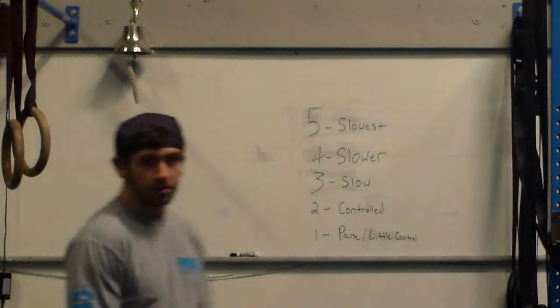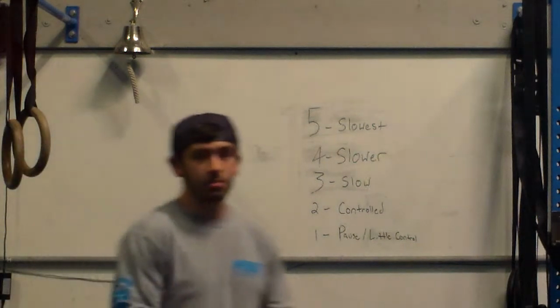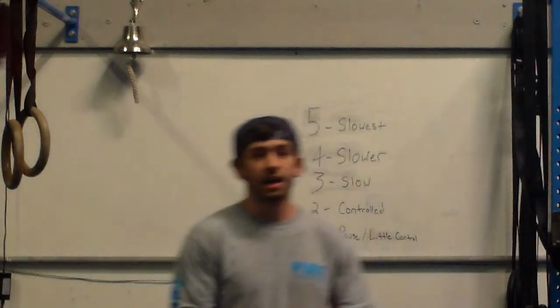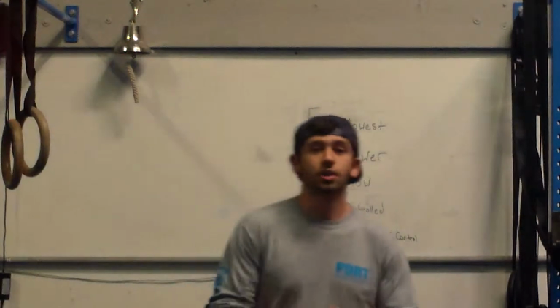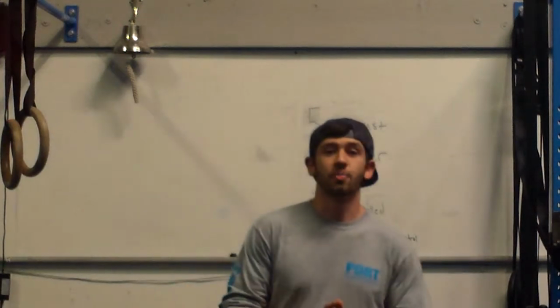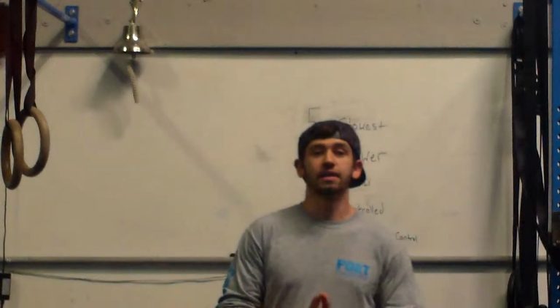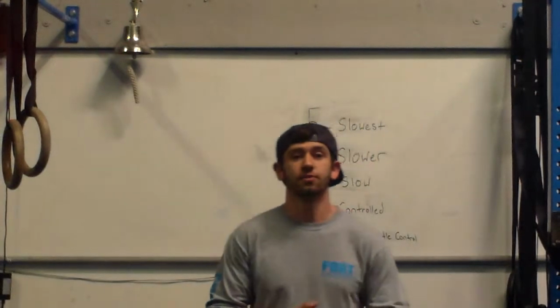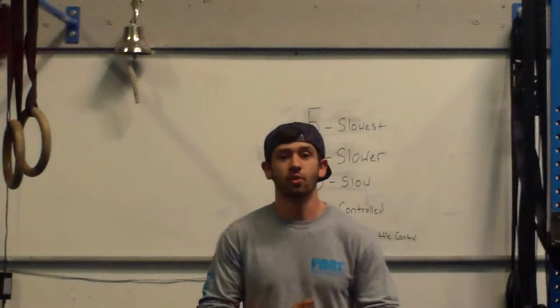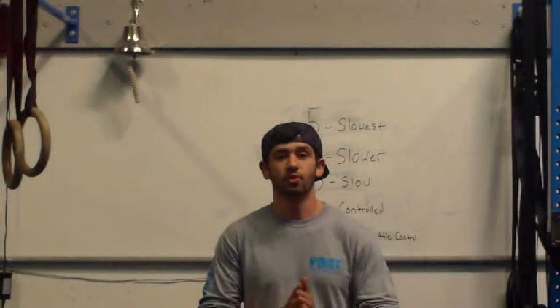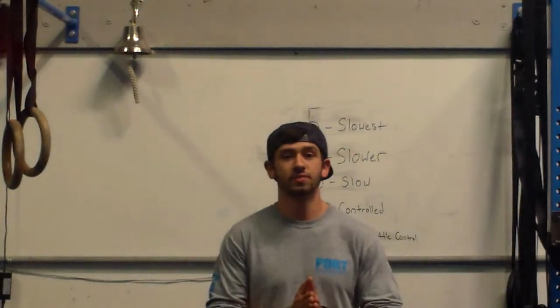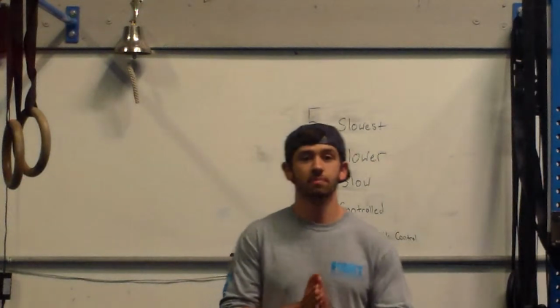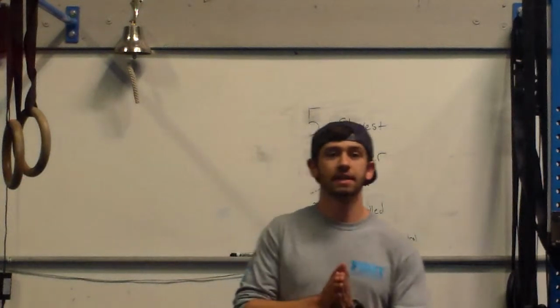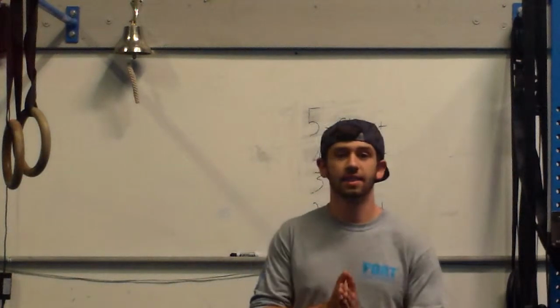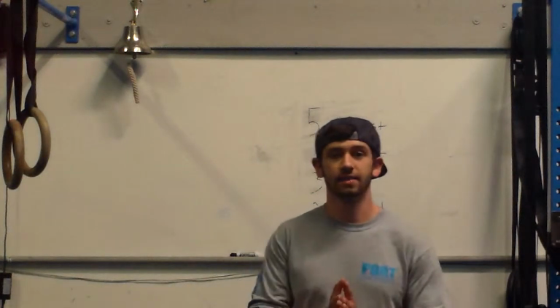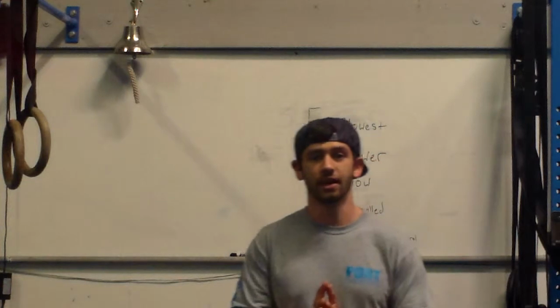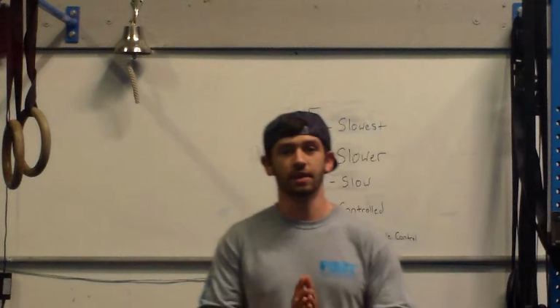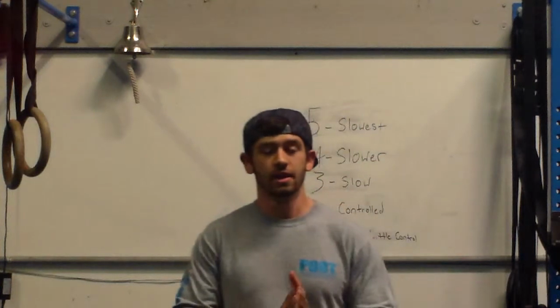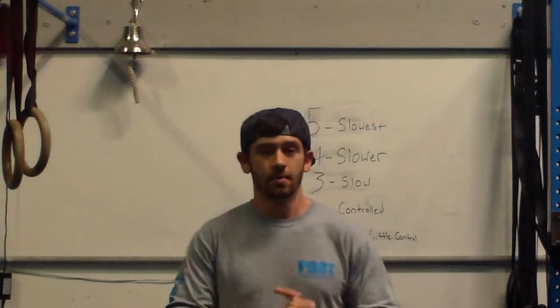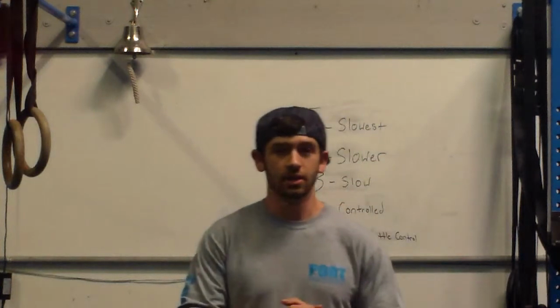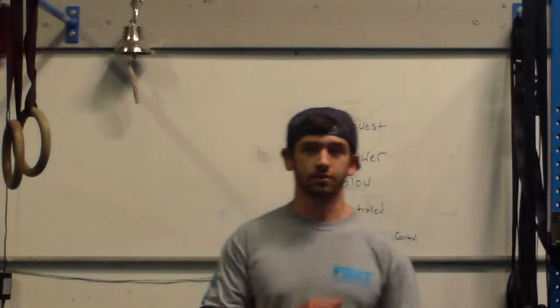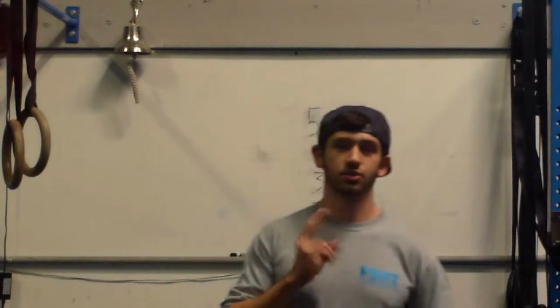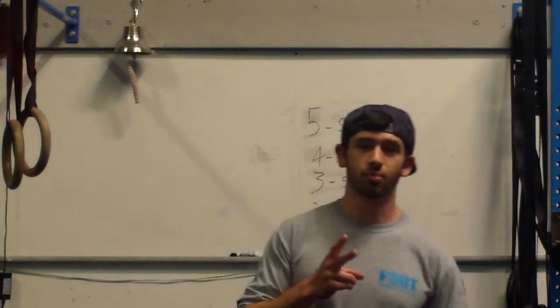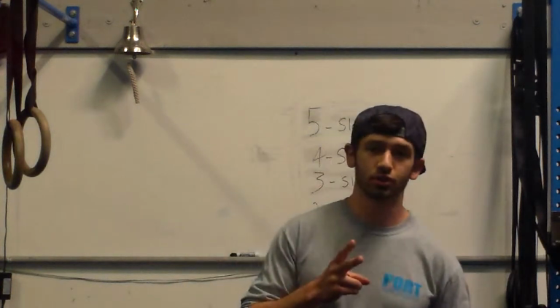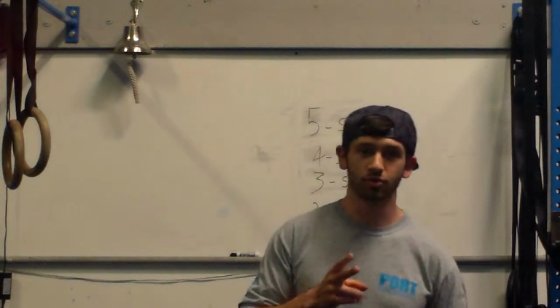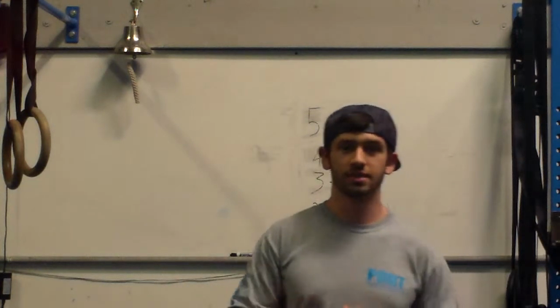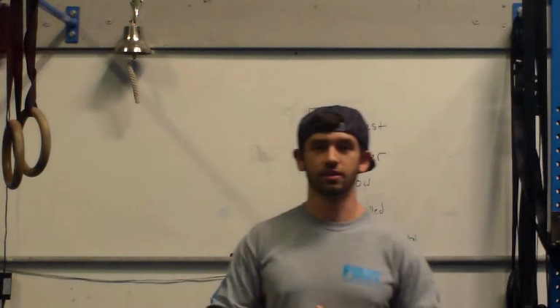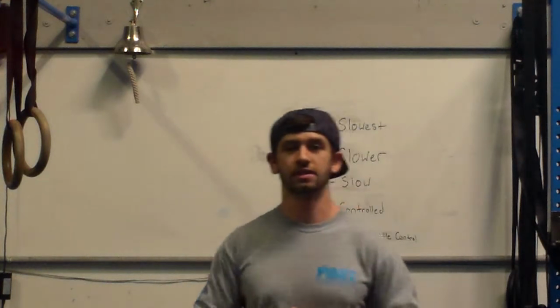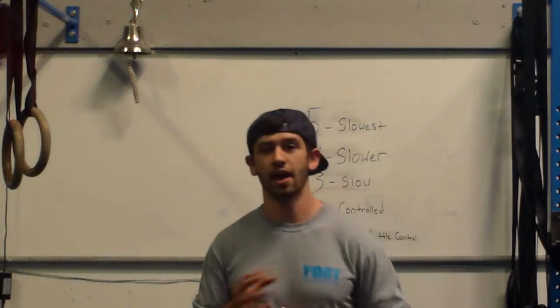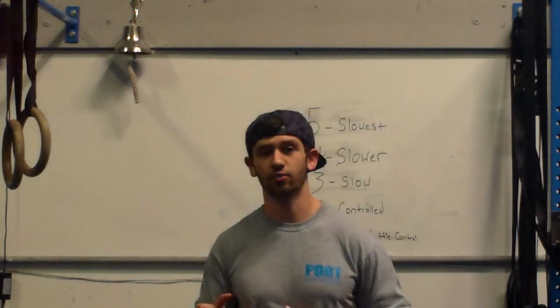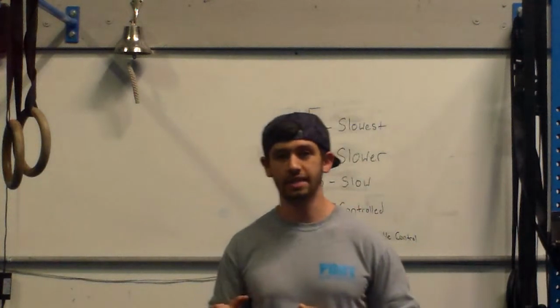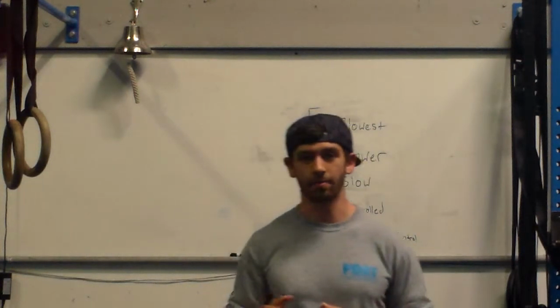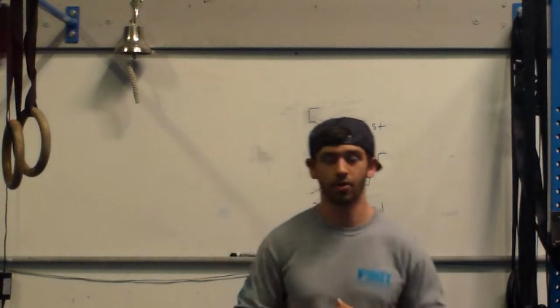What's up guys? Coach Mike here from Port CrossFit and Peak Athletic Development, here to shoot part two of the series on how to read tempo.